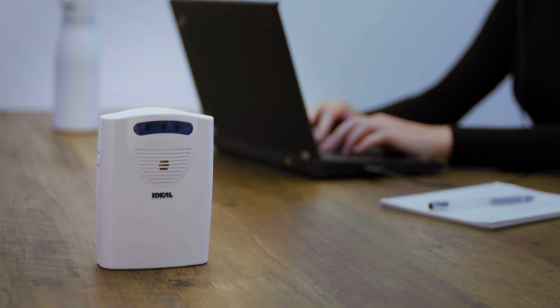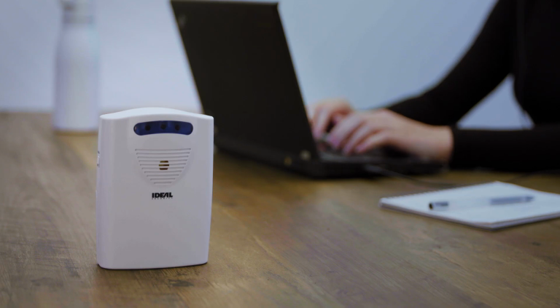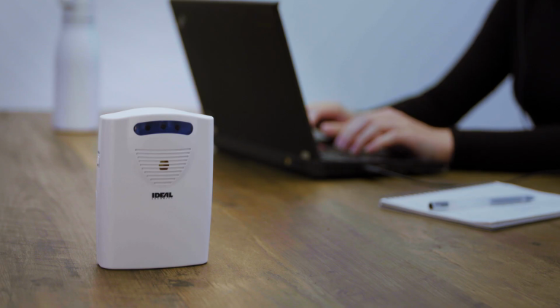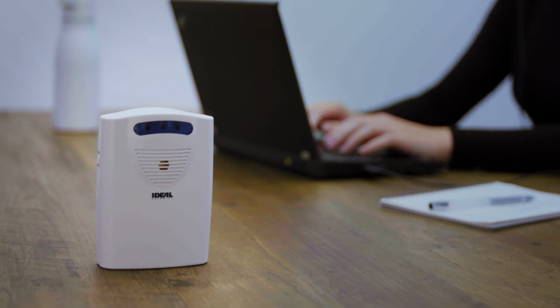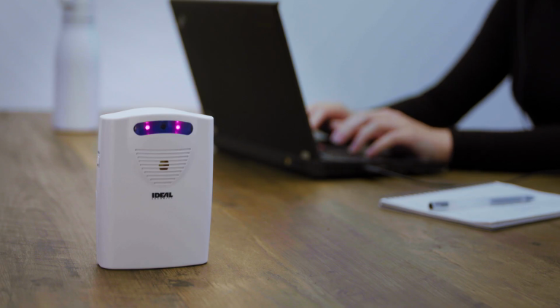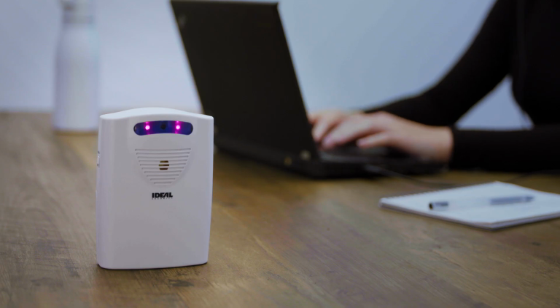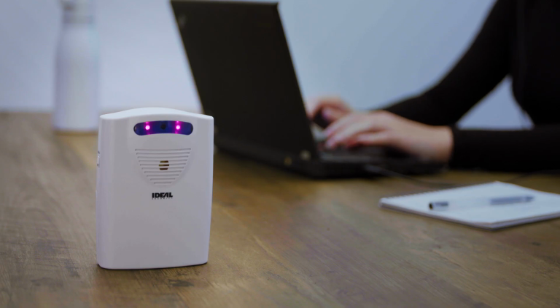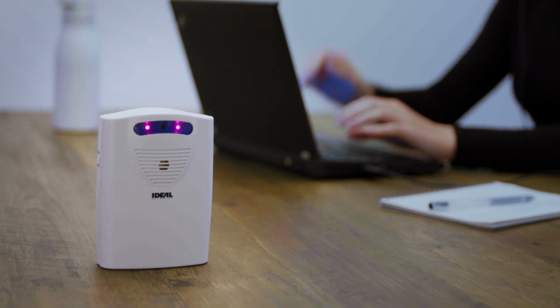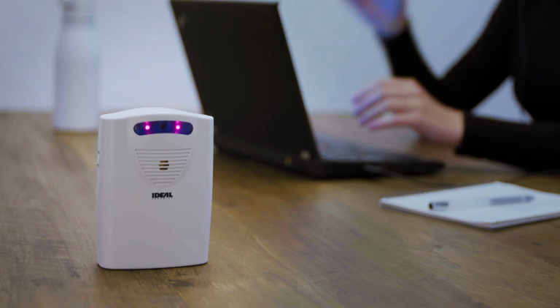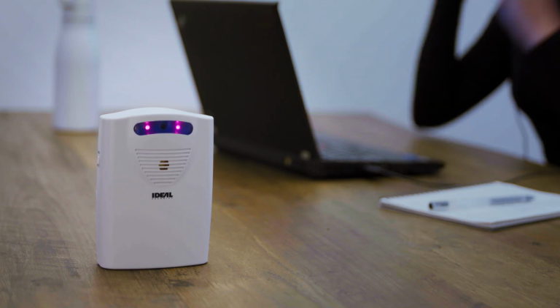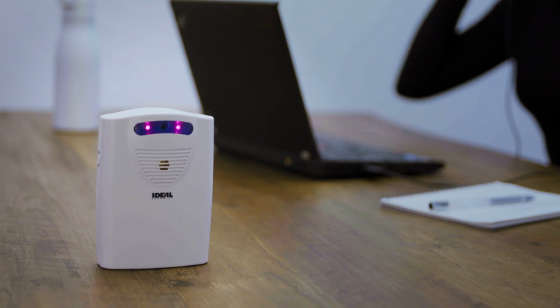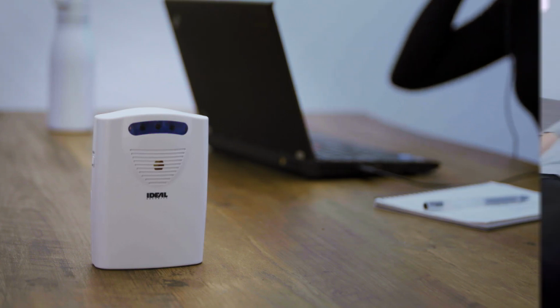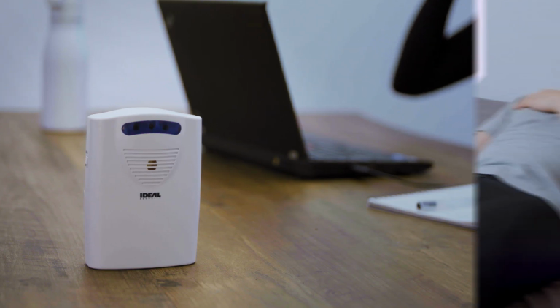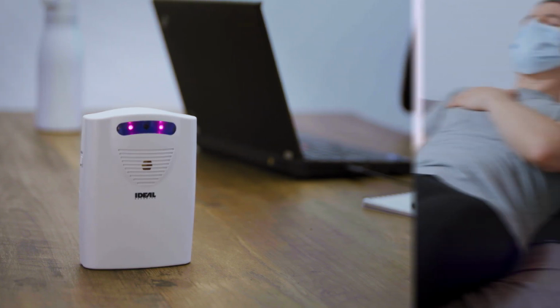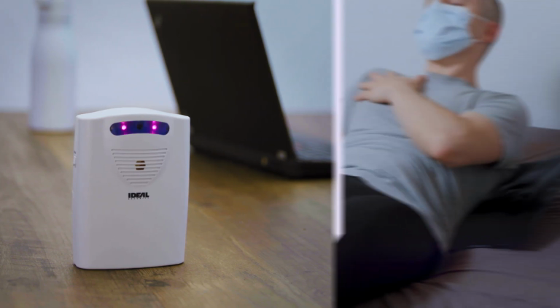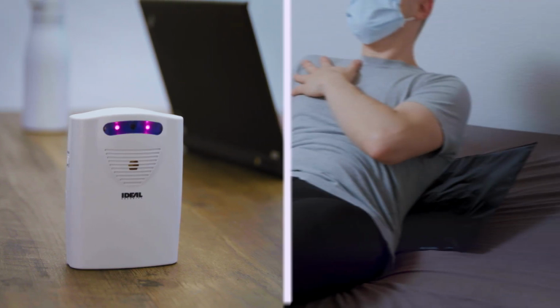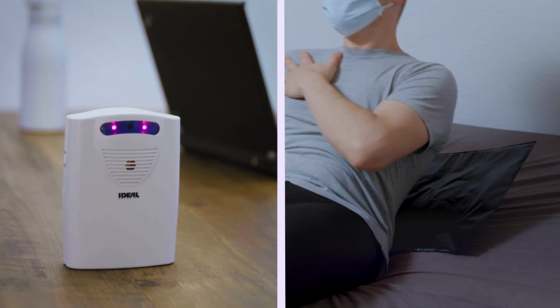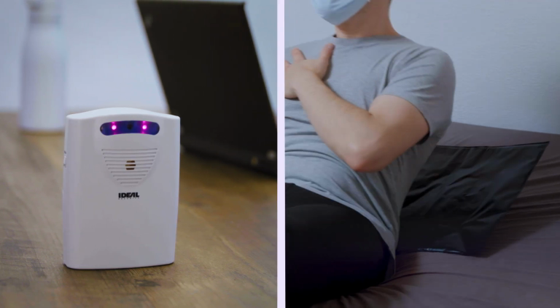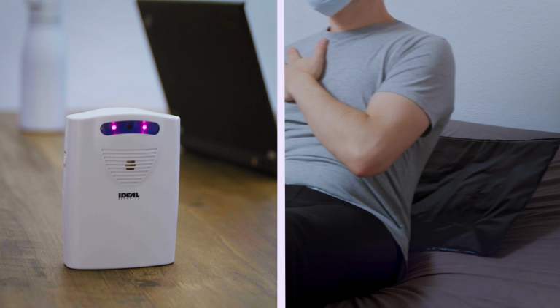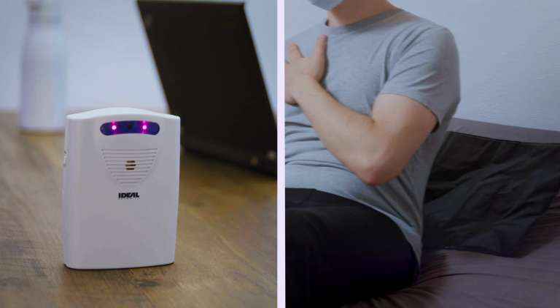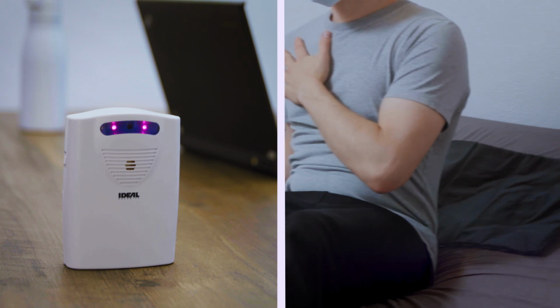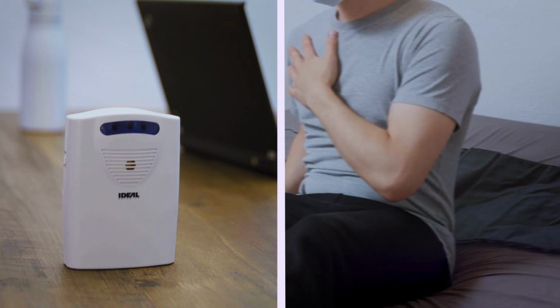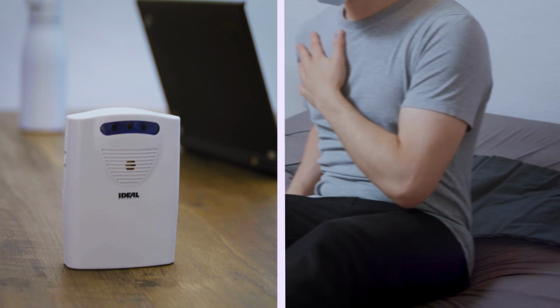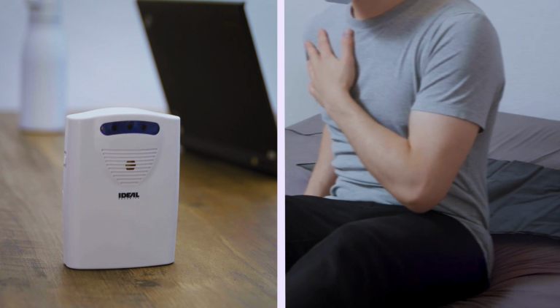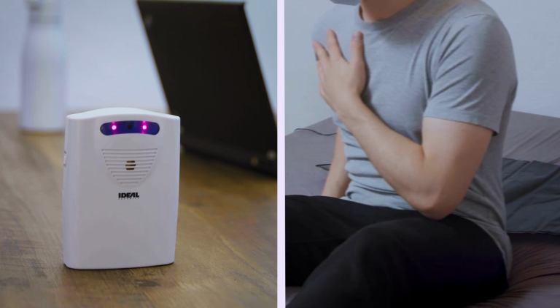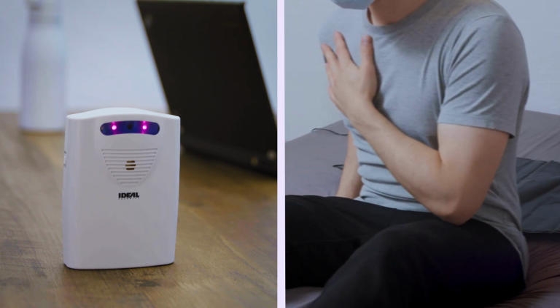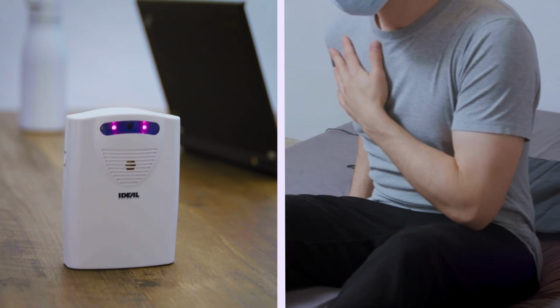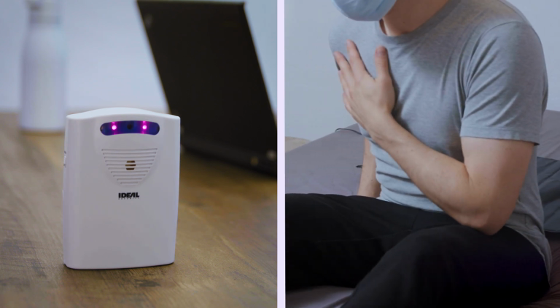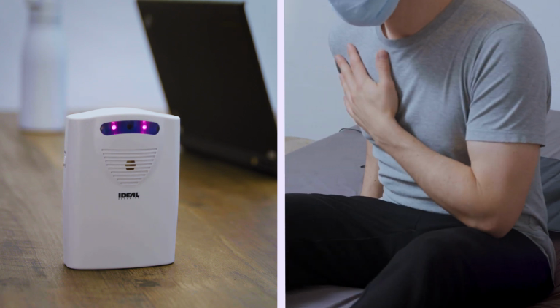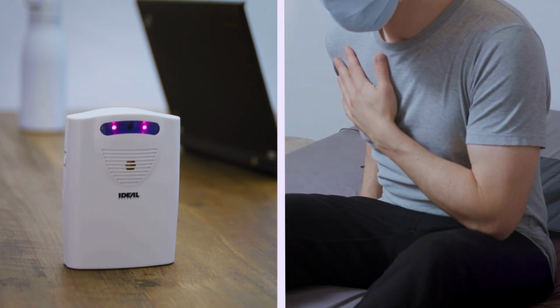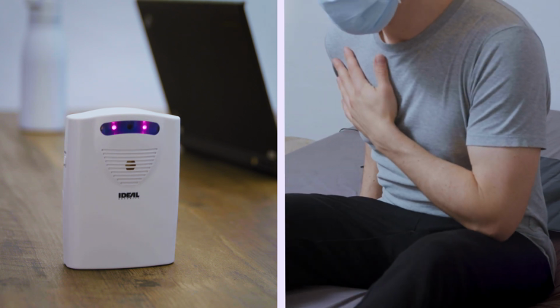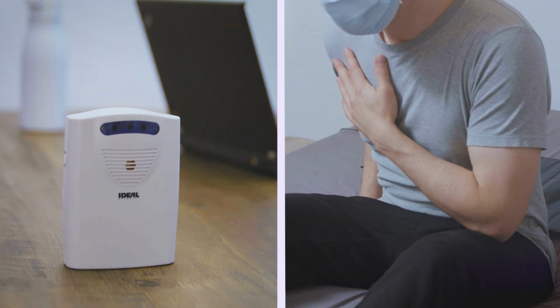A 95 decibel alert sounds as soon as someone removes their weight from the pressure-sensitive pad.